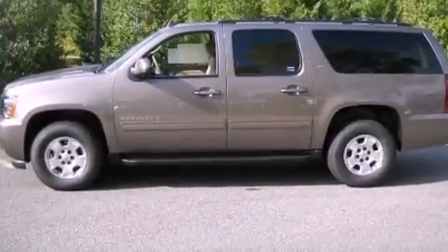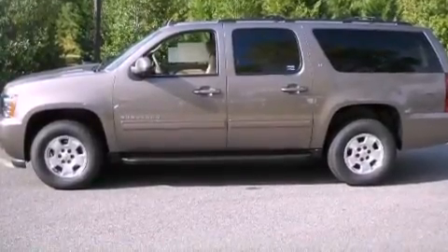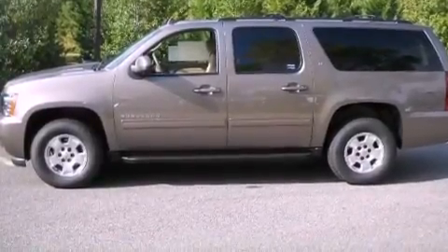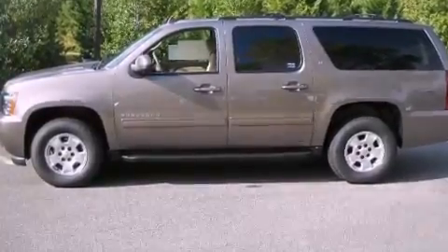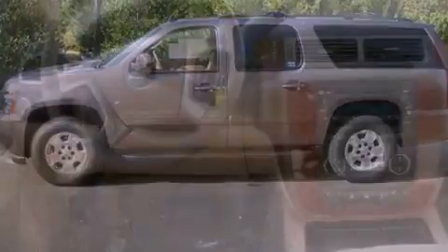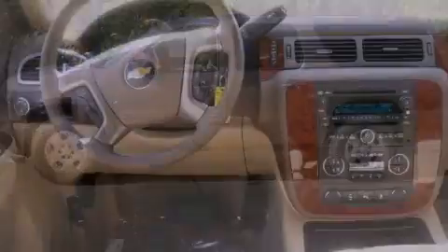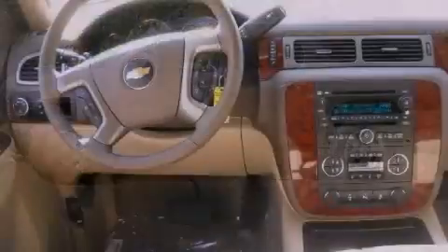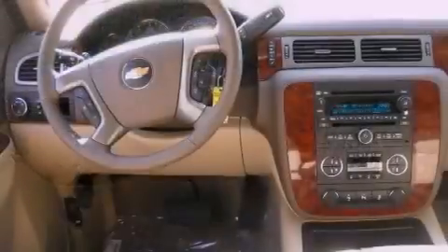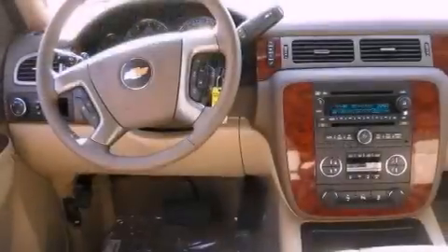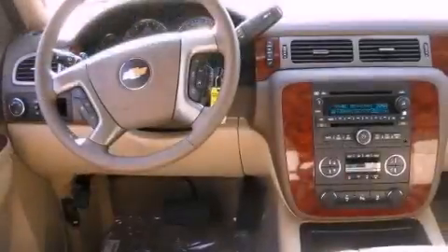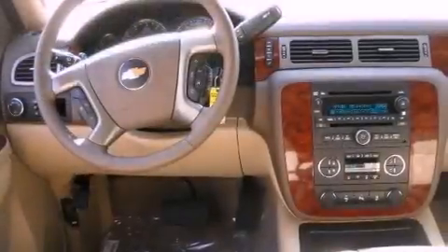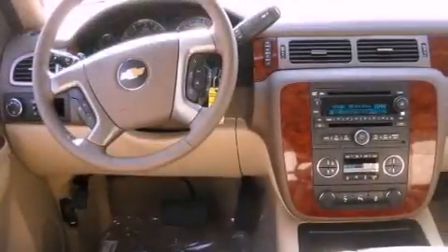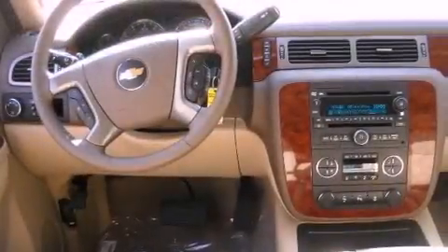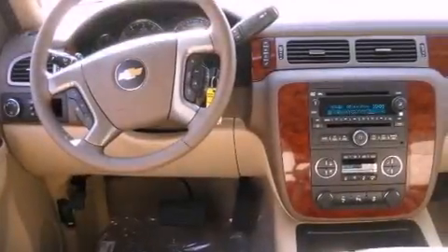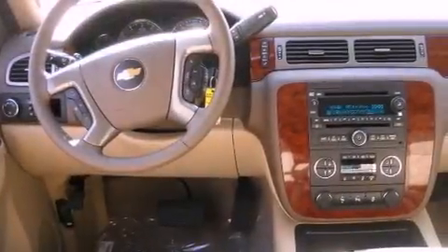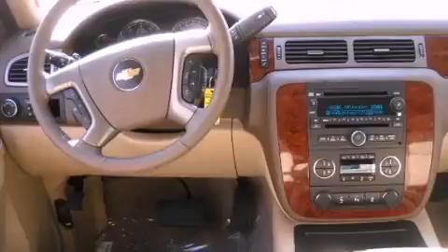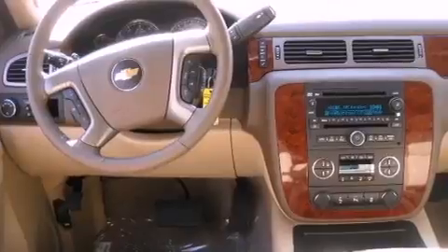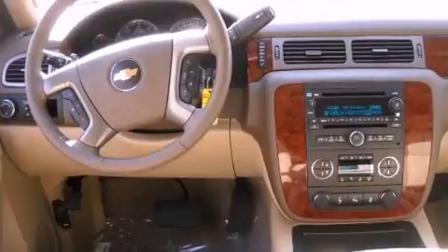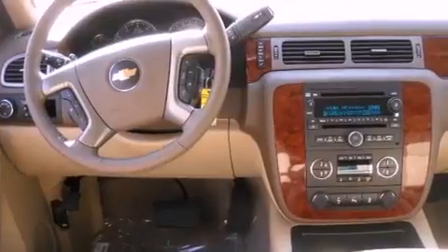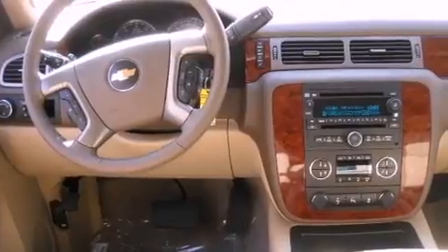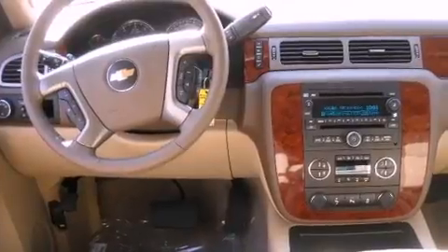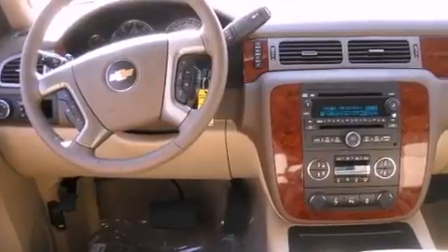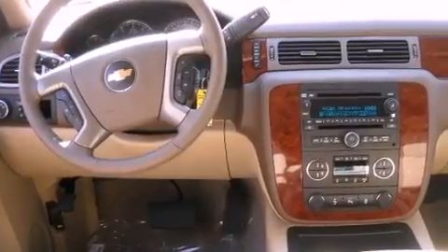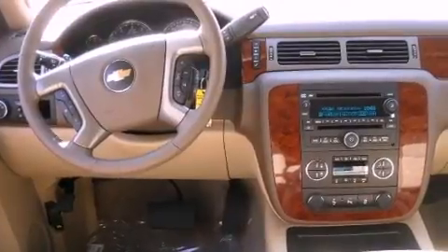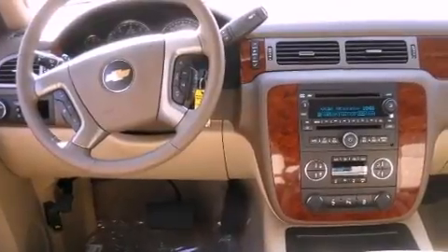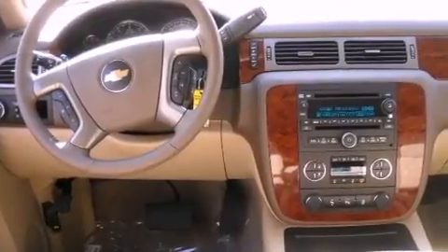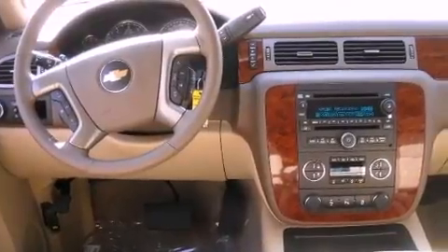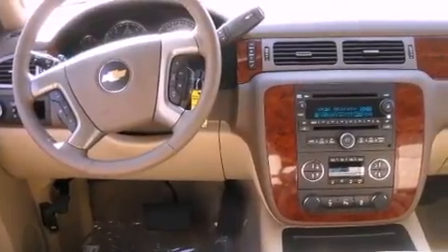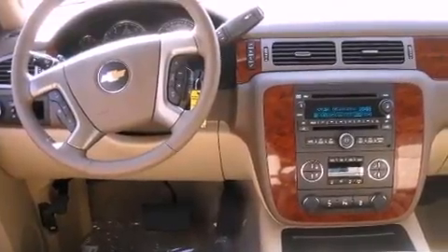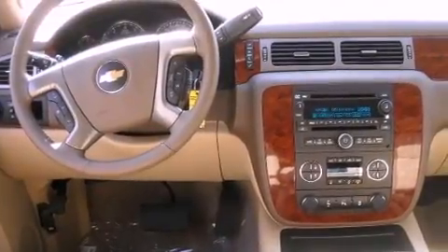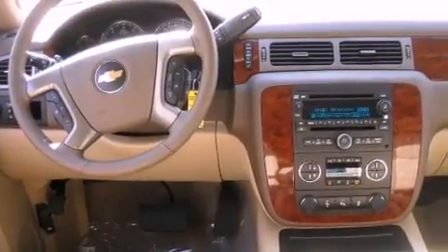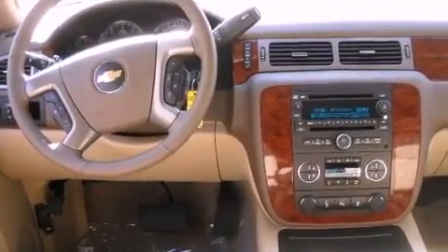It has a 5.3-liter 8-cylinder engine and a 6-speed automatic transmission.